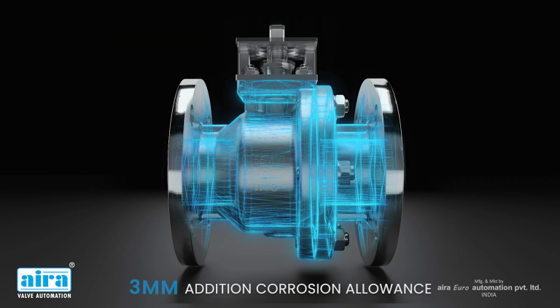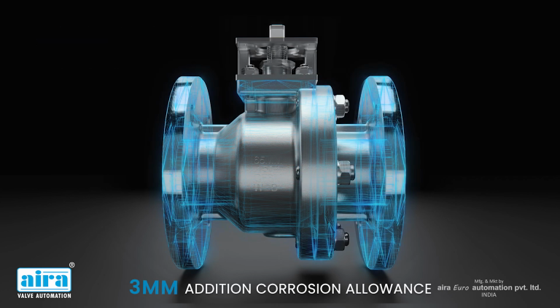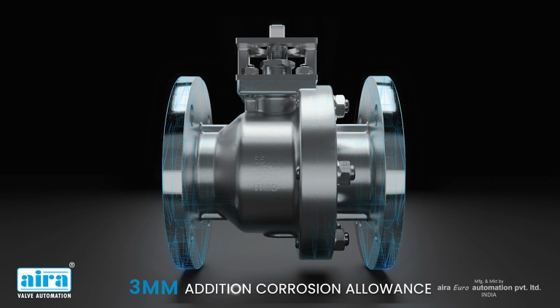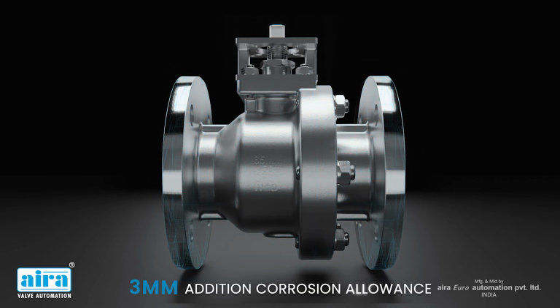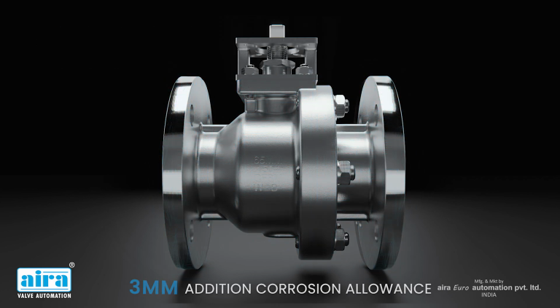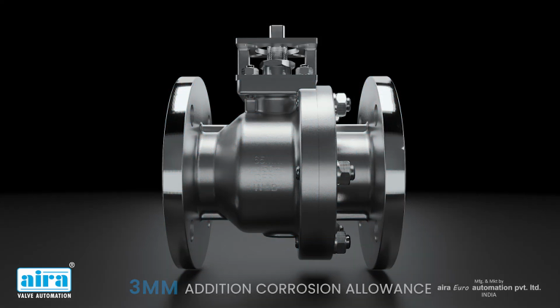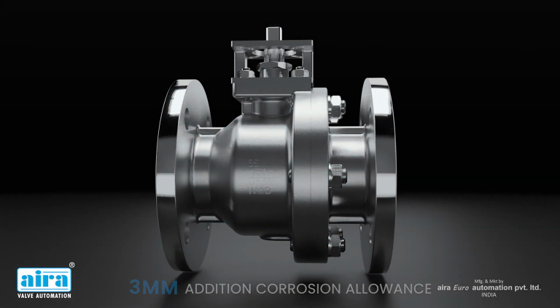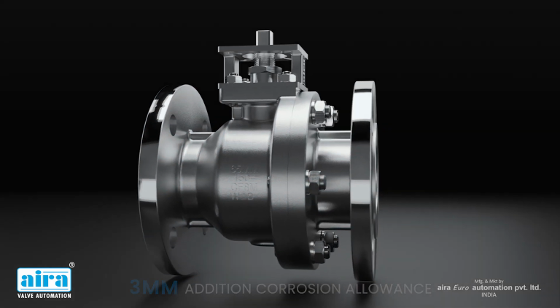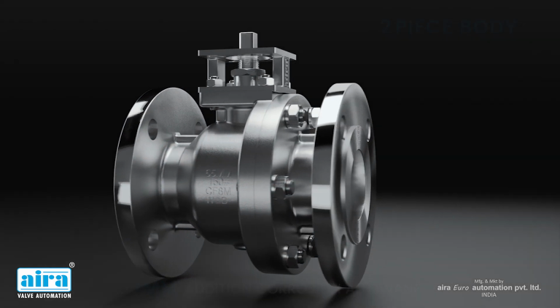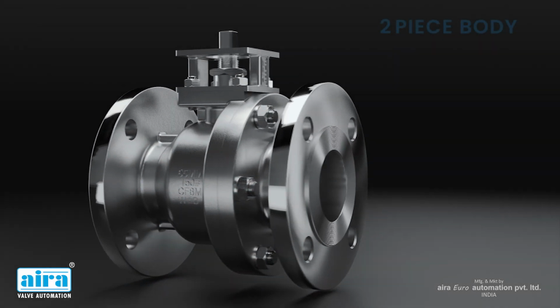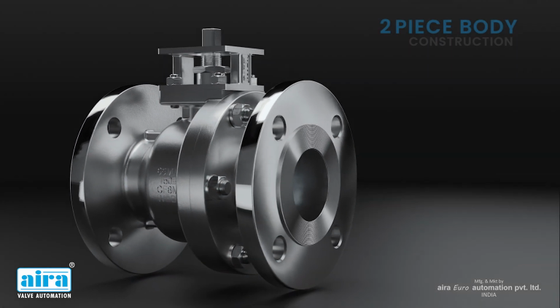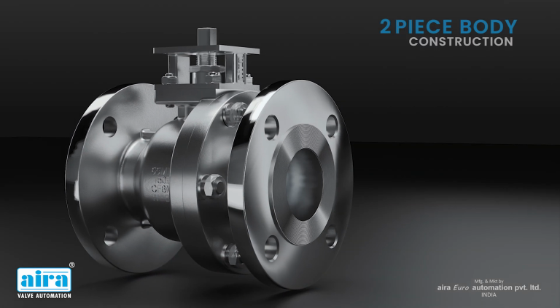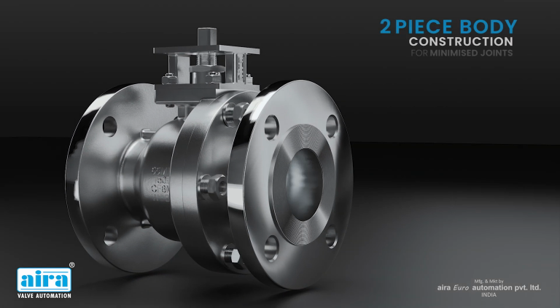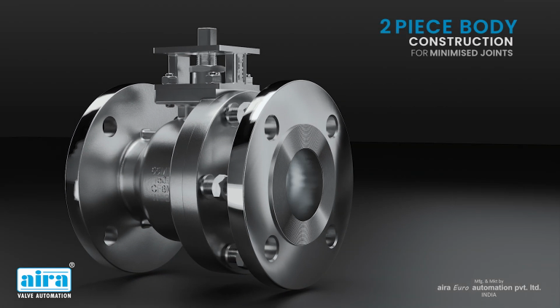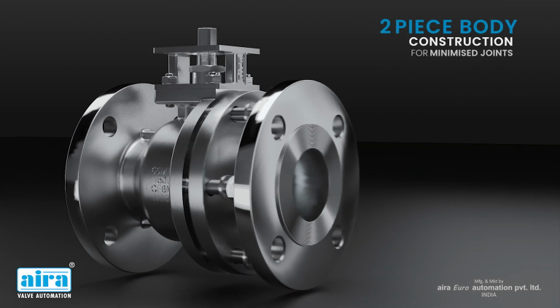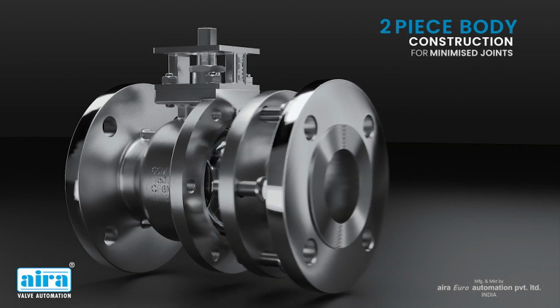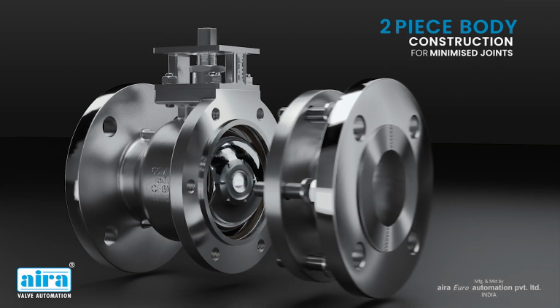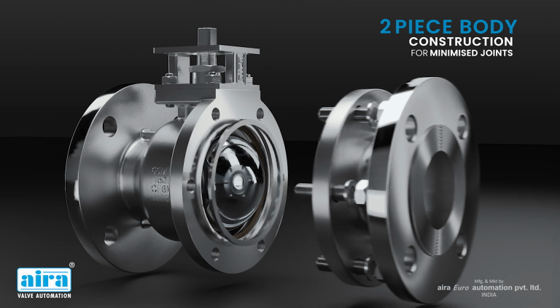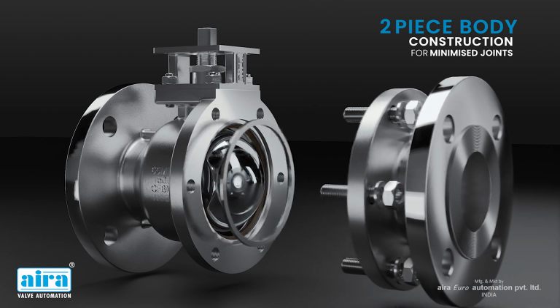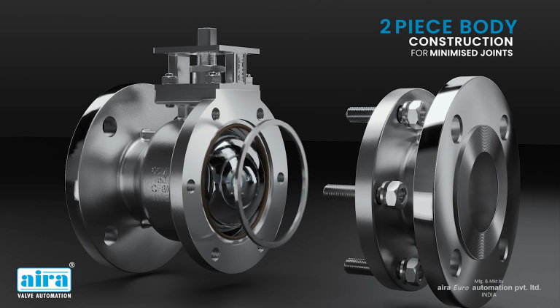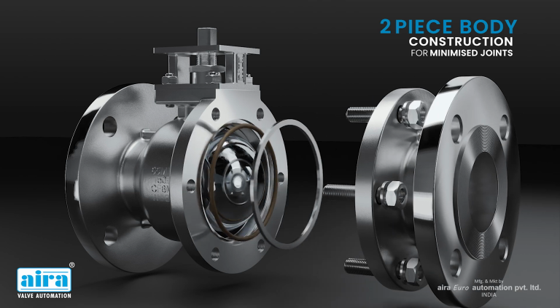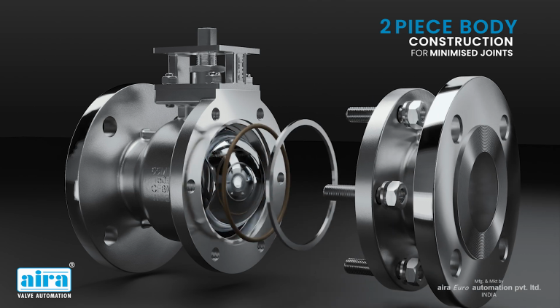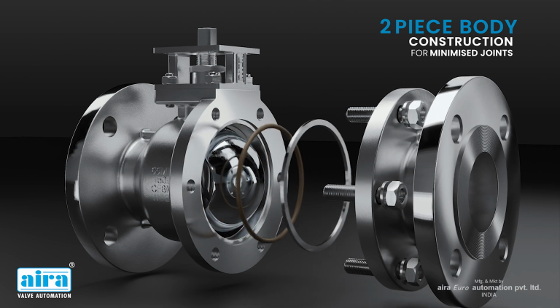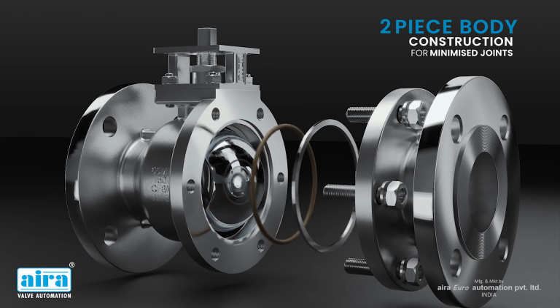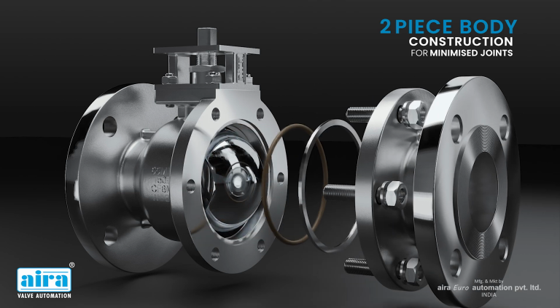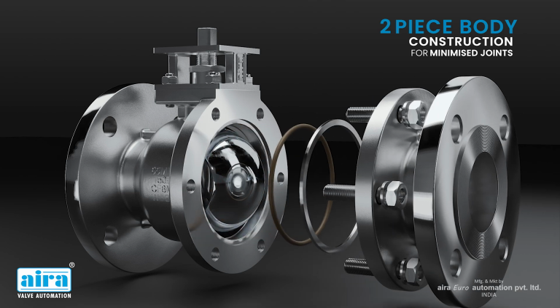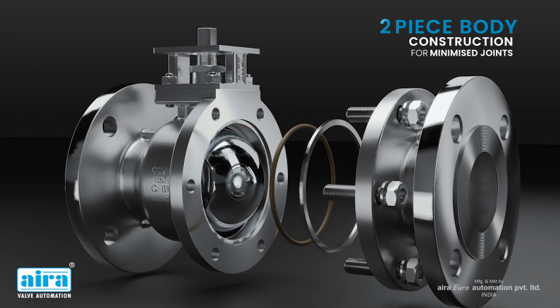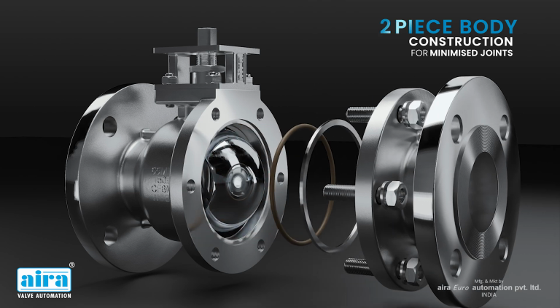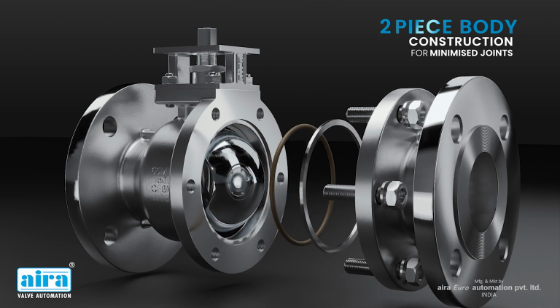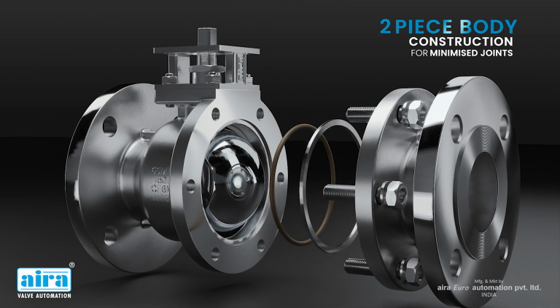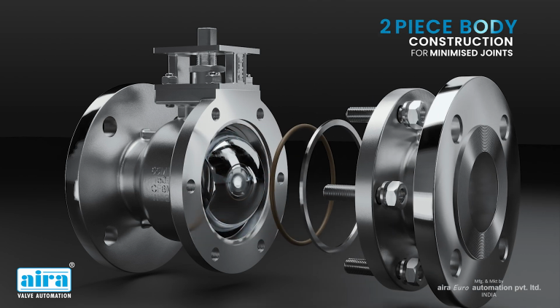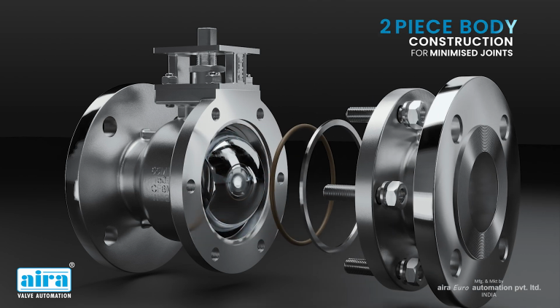3mm additional corrosion allowance. 2-piece body construction for minimized joints, hence minimum leakage.